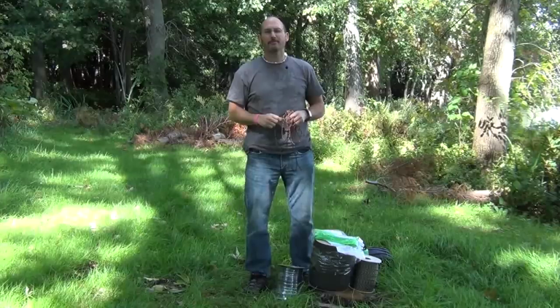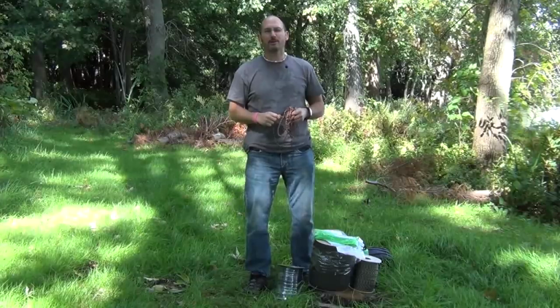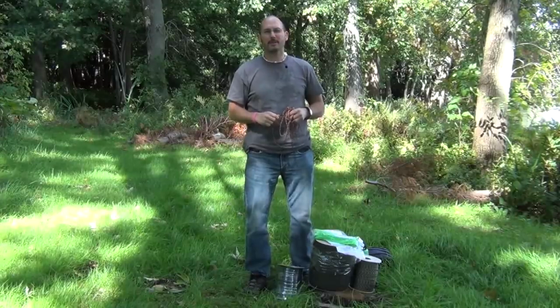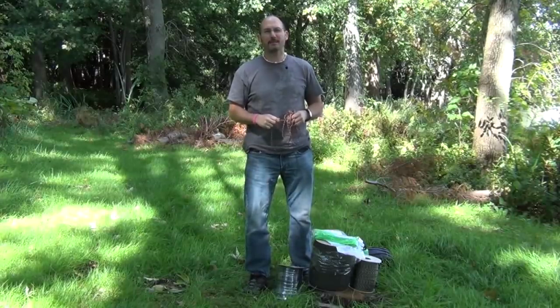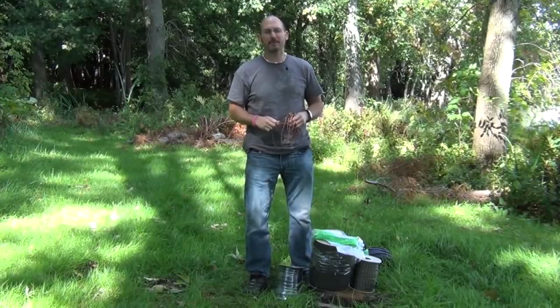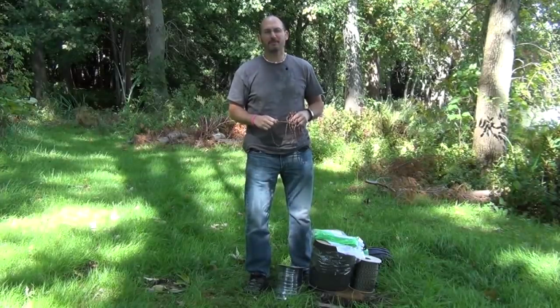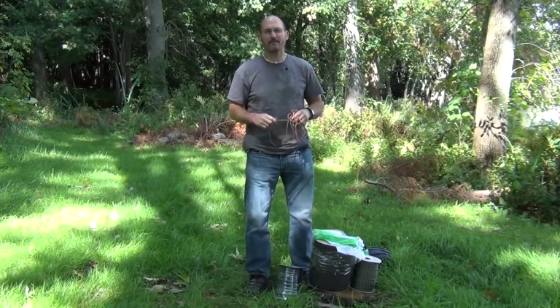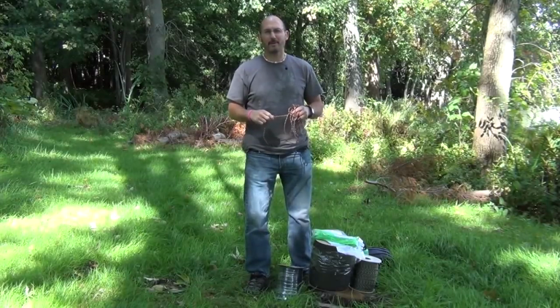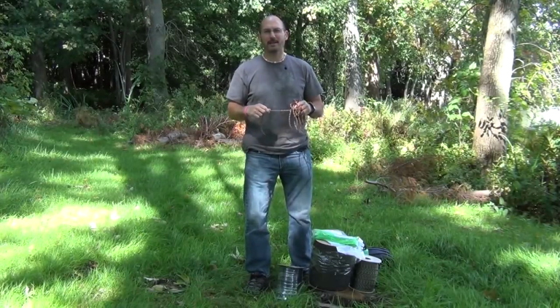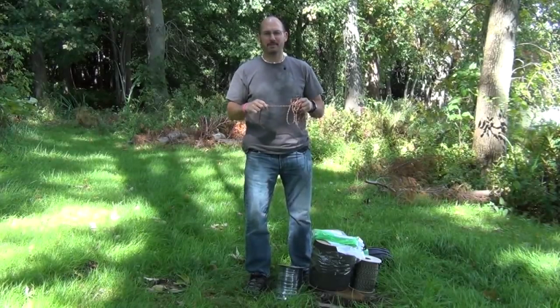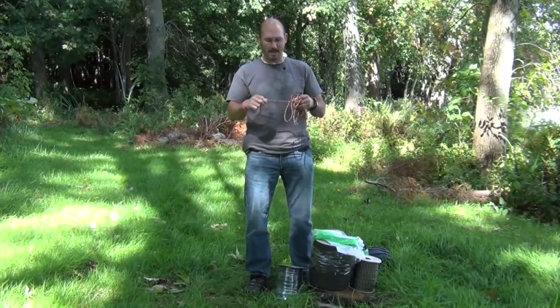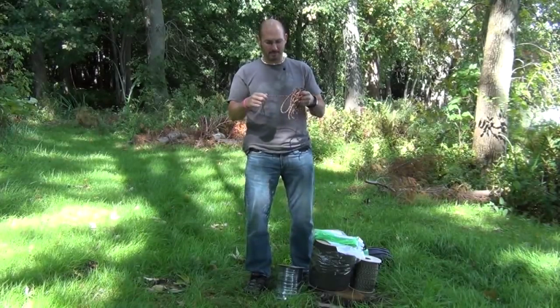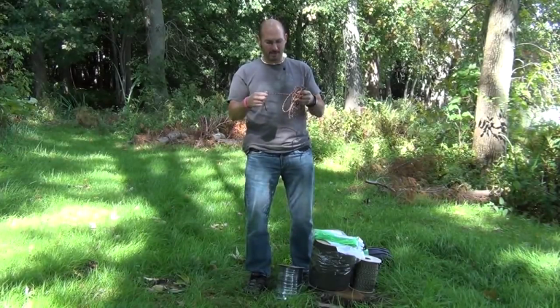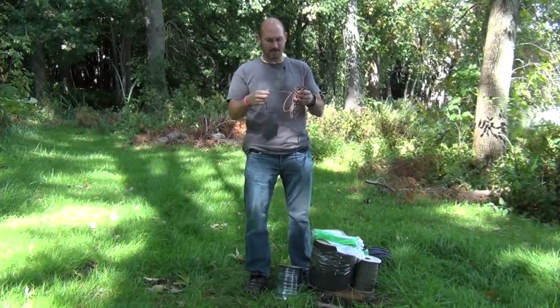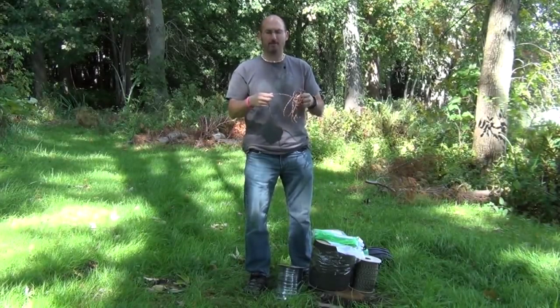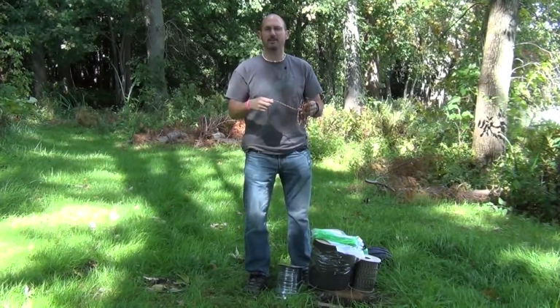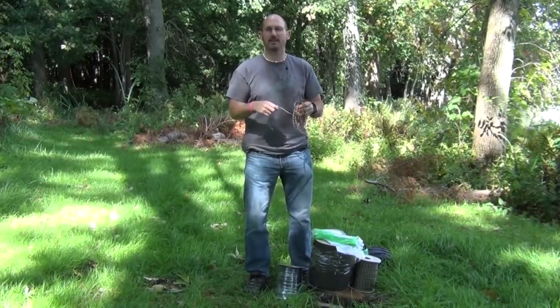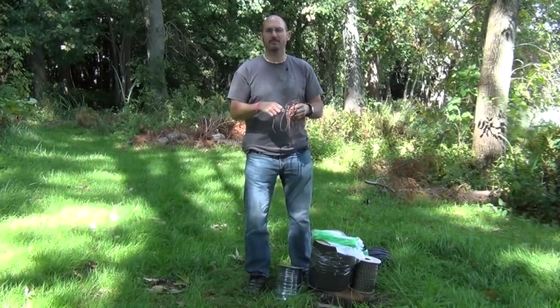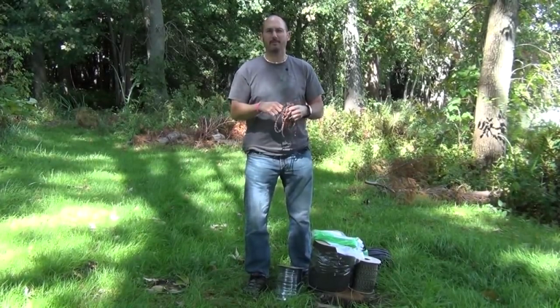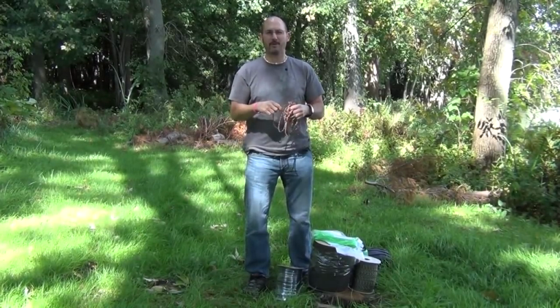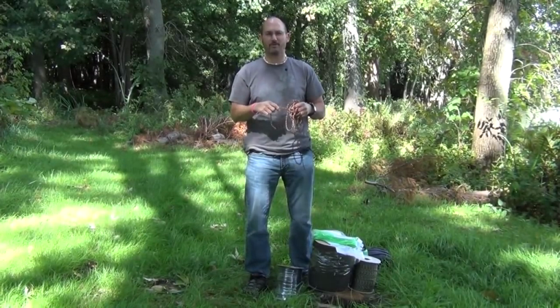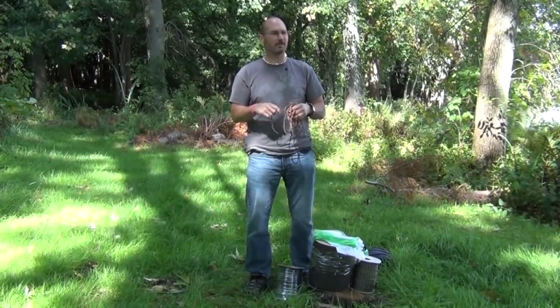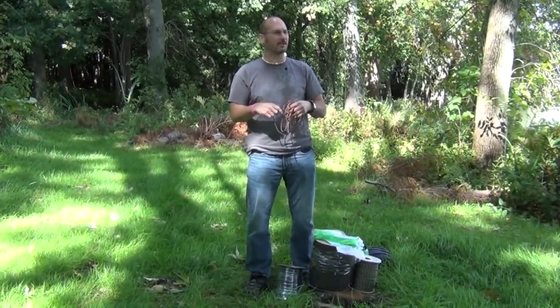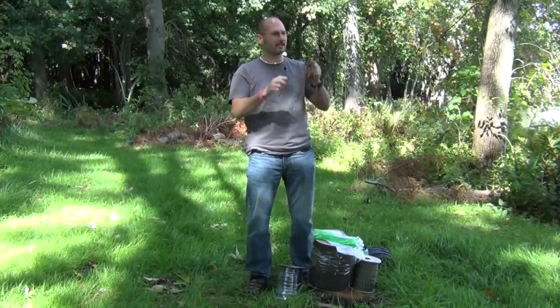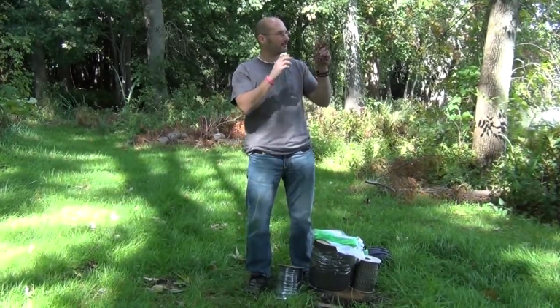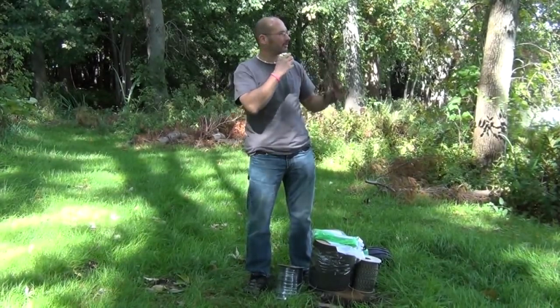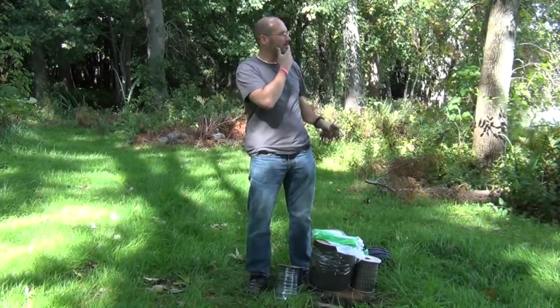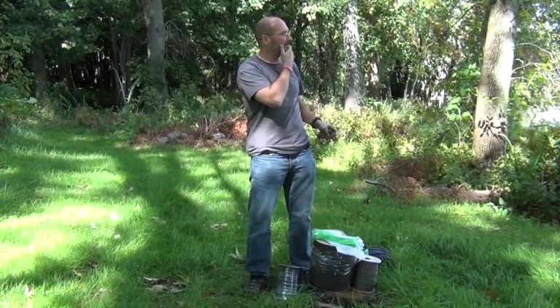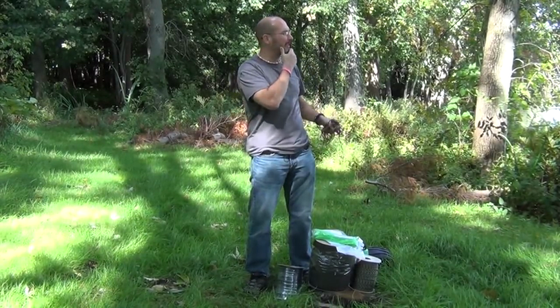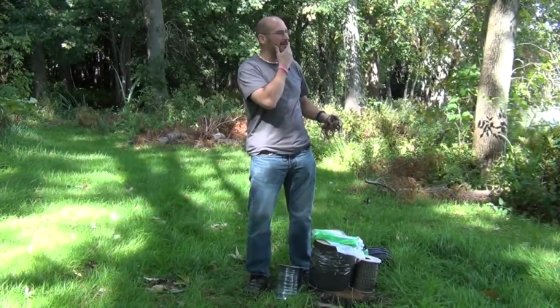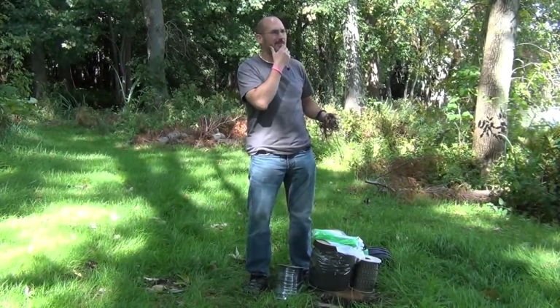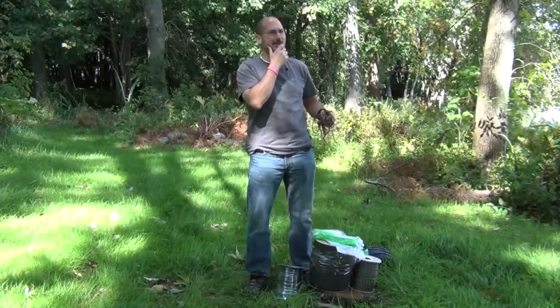Welcome to Camping Survival. My name is Tom Shaka. I wanted to talk about Paracord today. It's absolutely beautiful out here today.